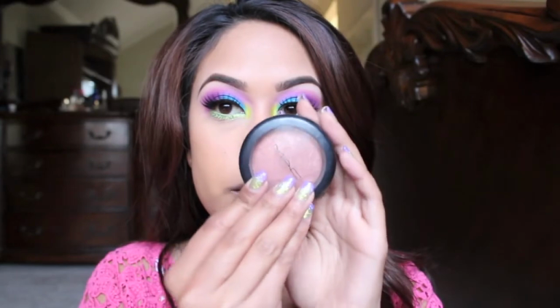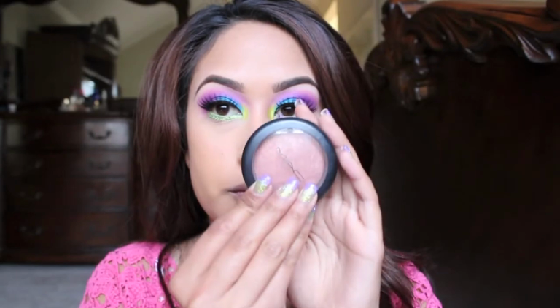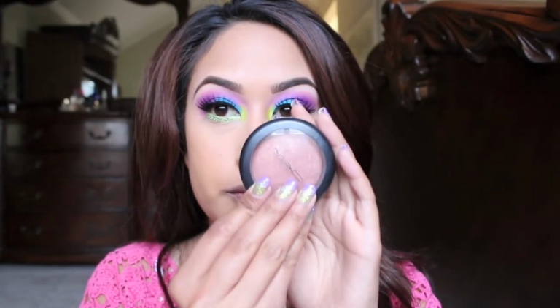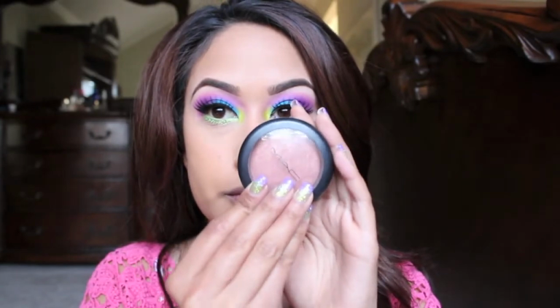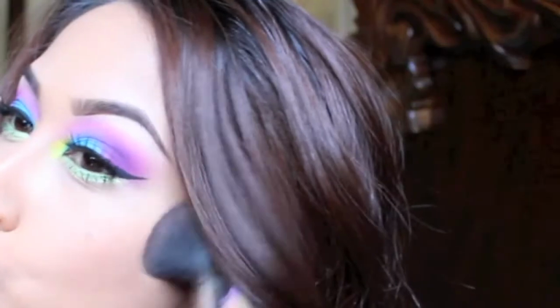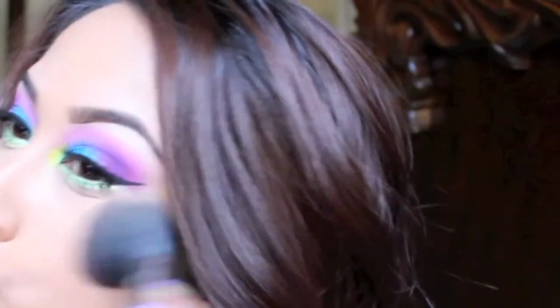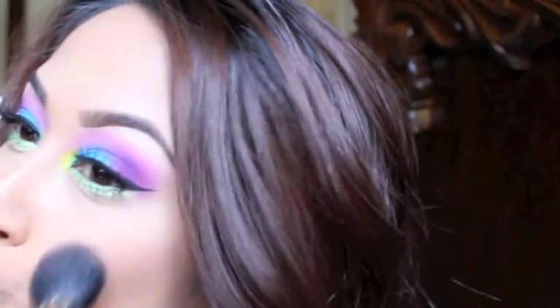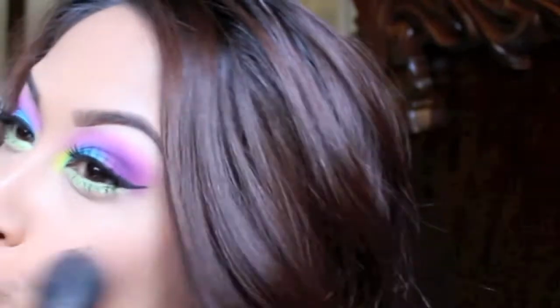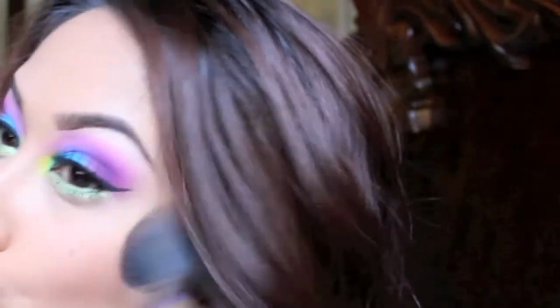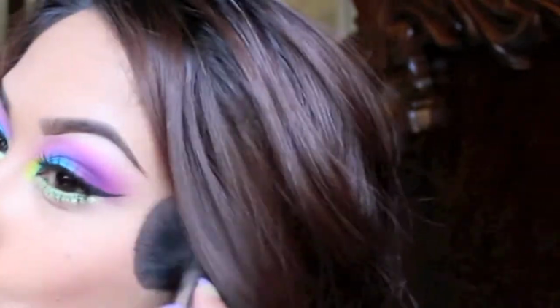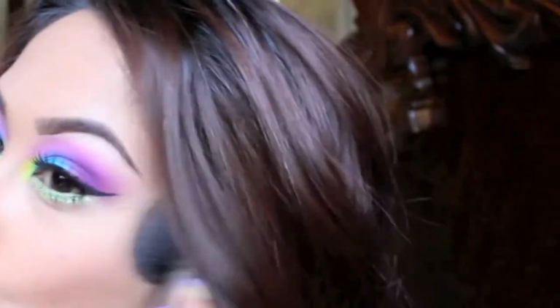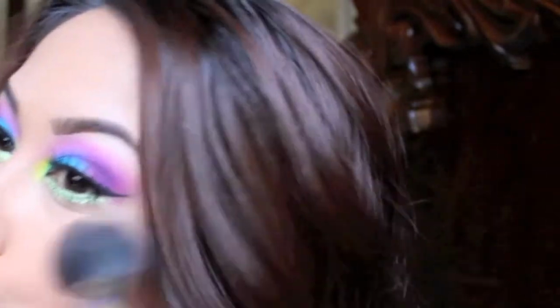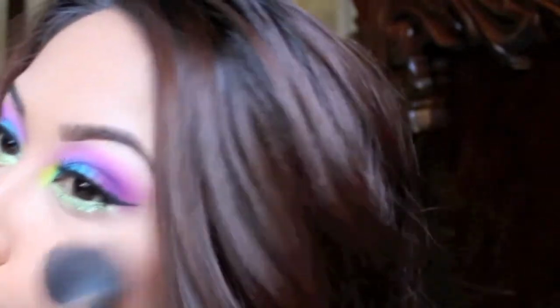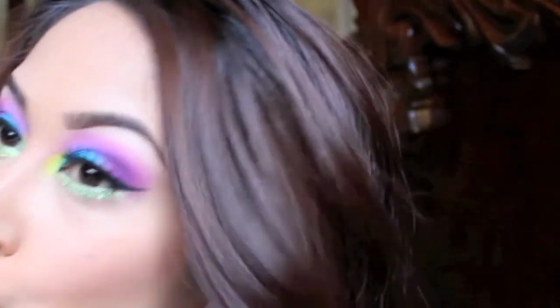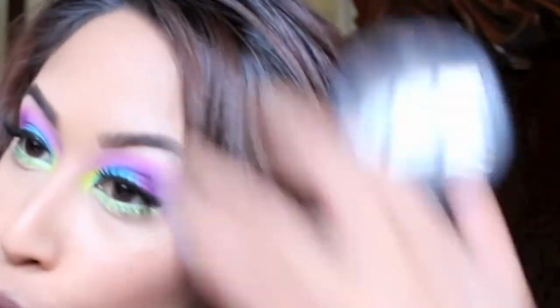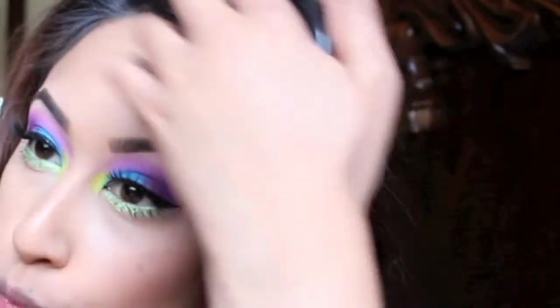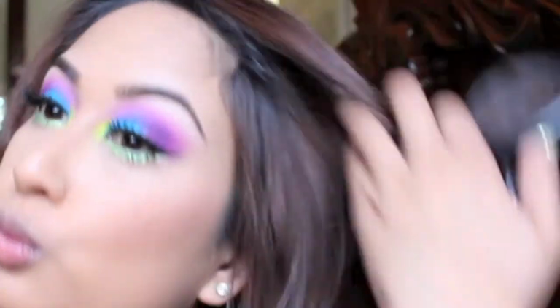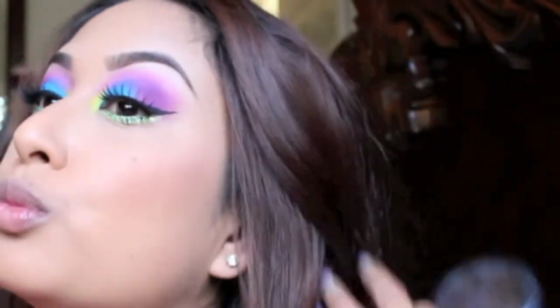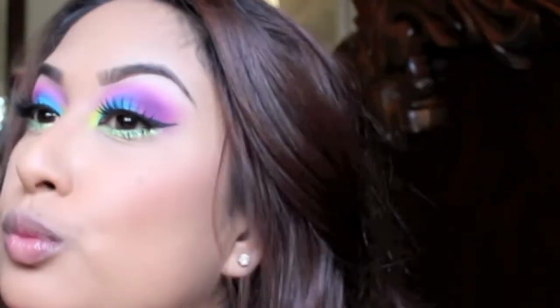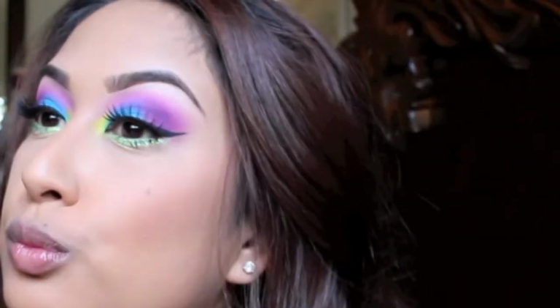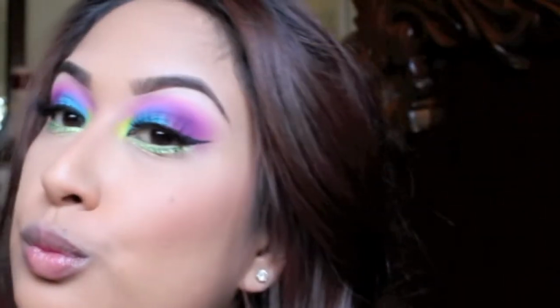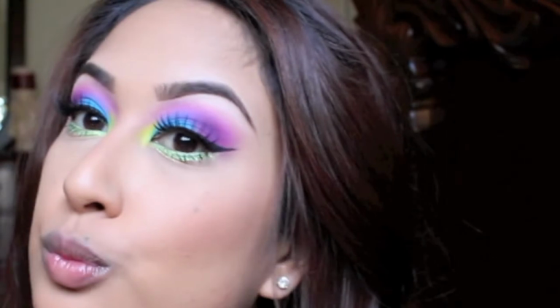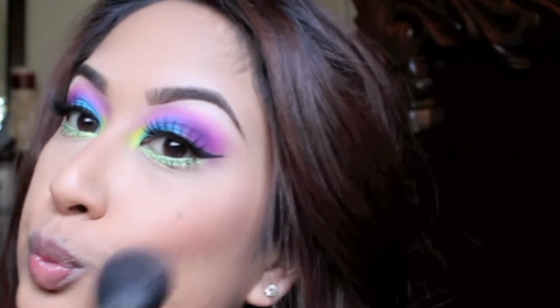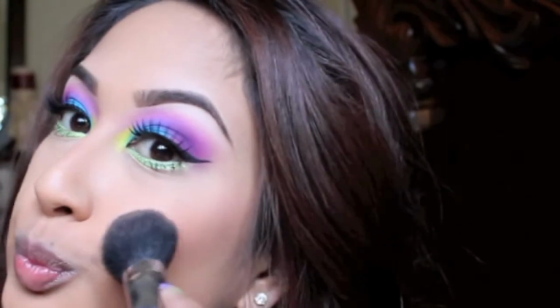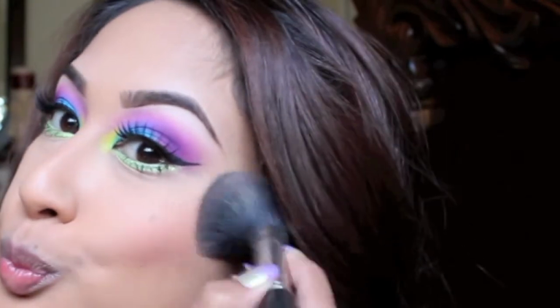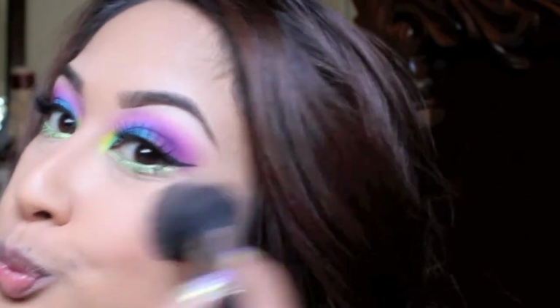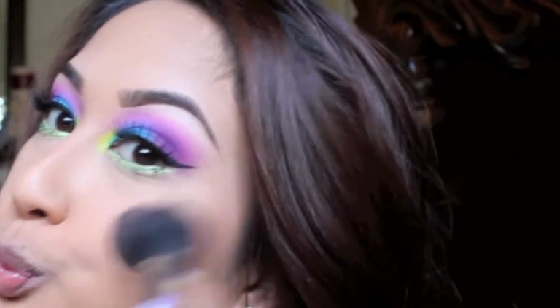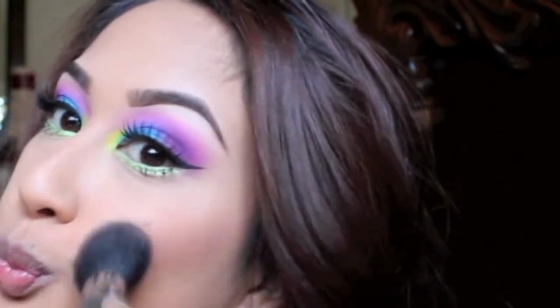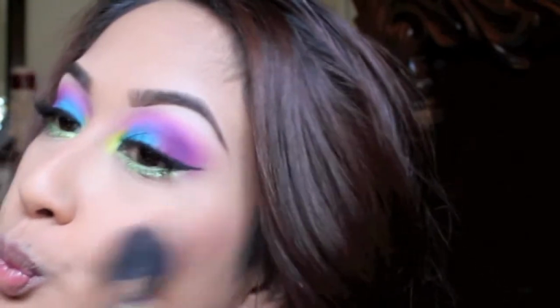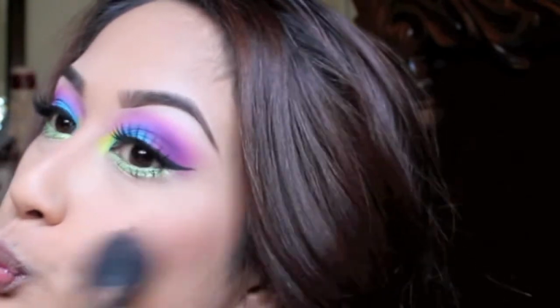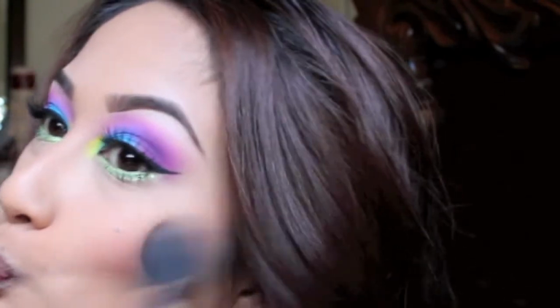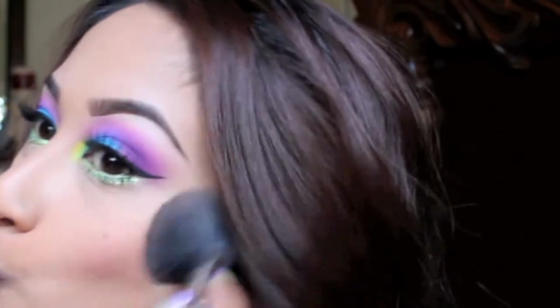Now I'm going to be applying some blush by MAC — this is called Warm Soul — and I'm just going to put that on the apples of my cheeks and blend that backwards.